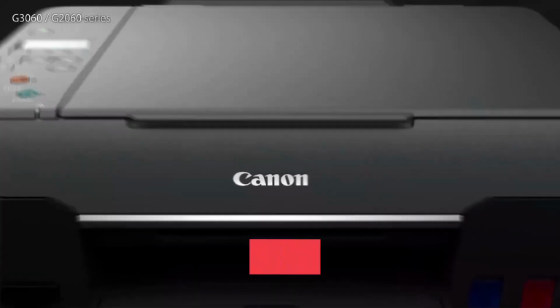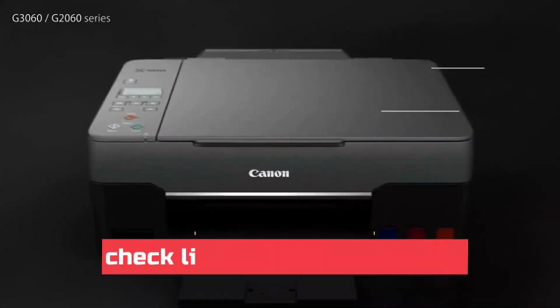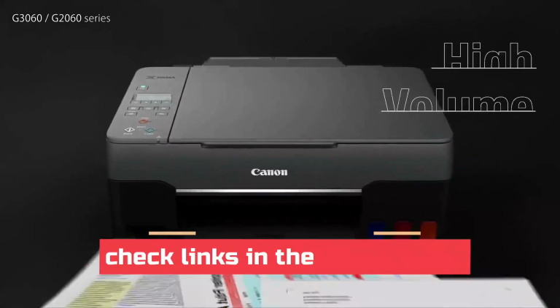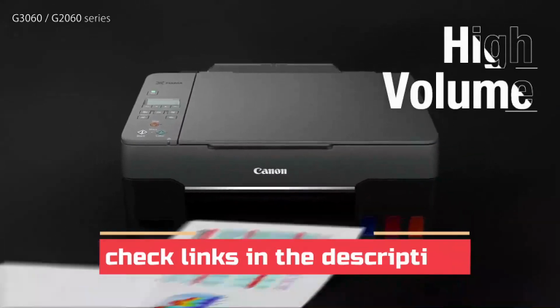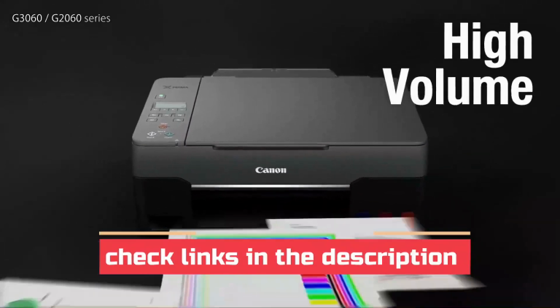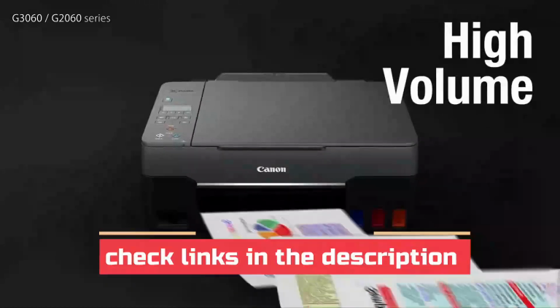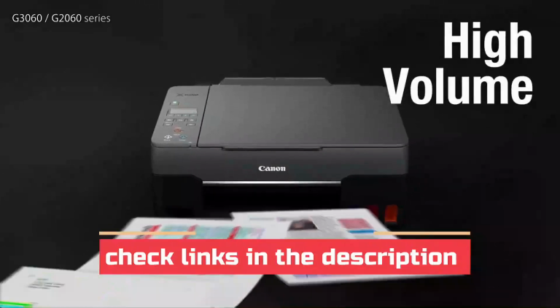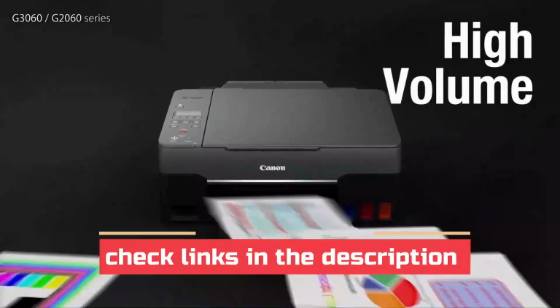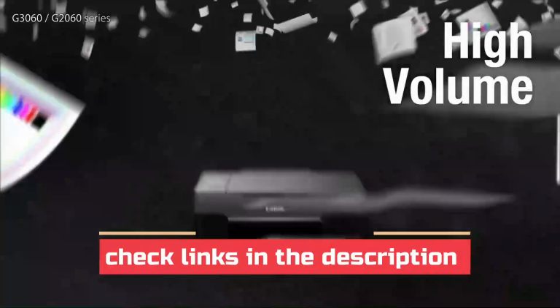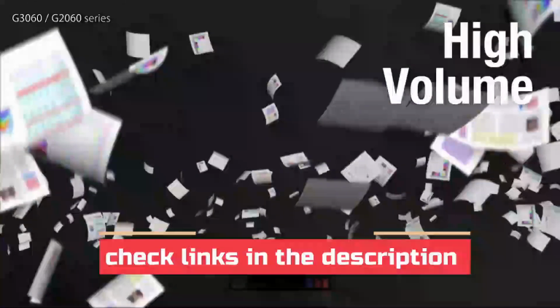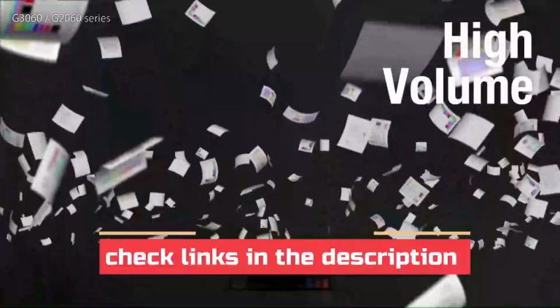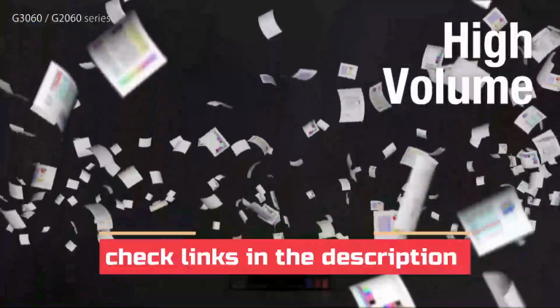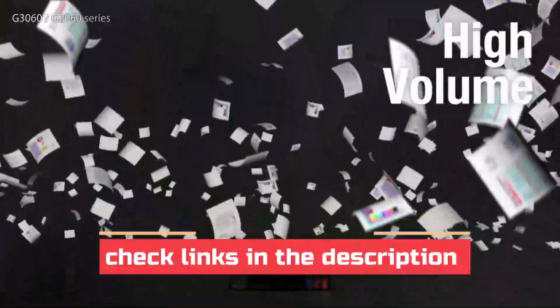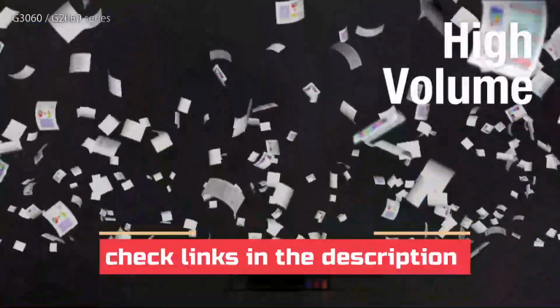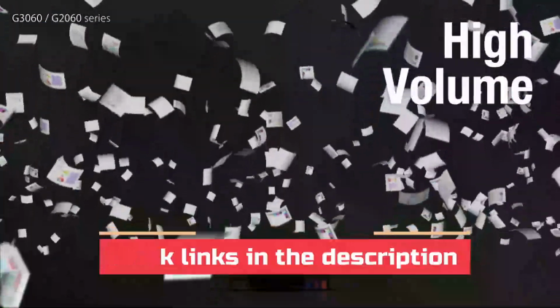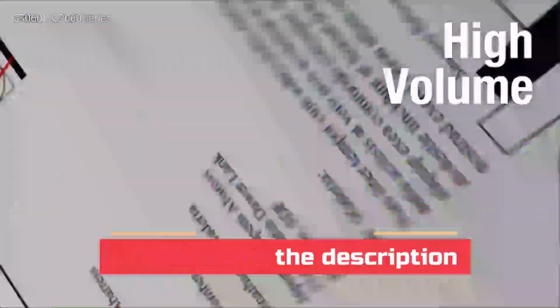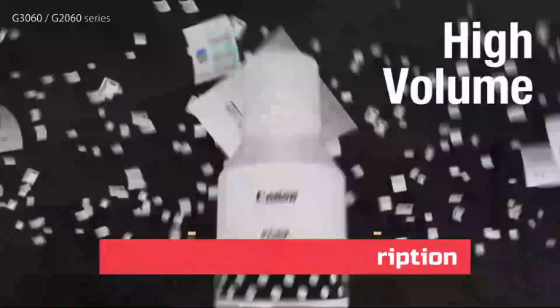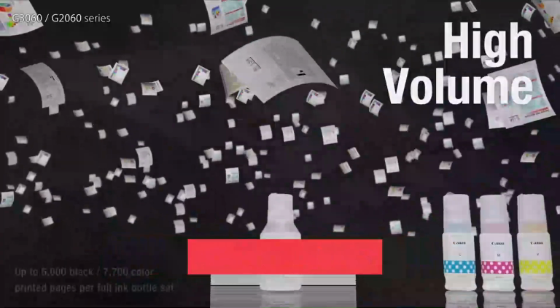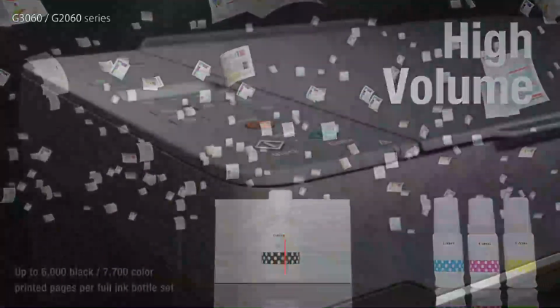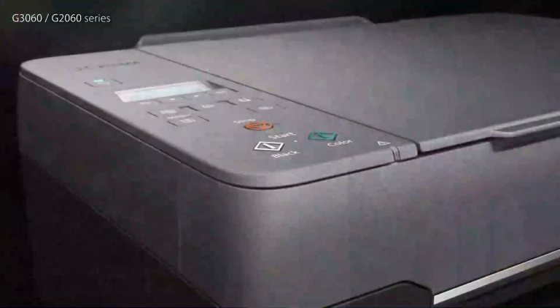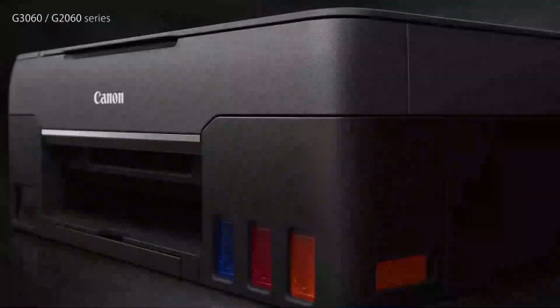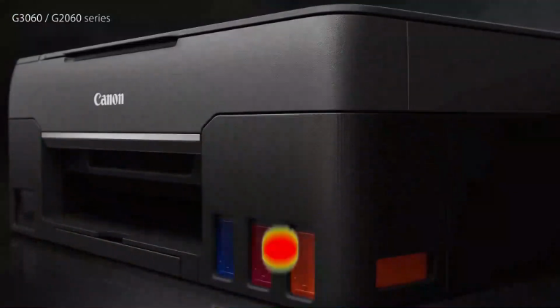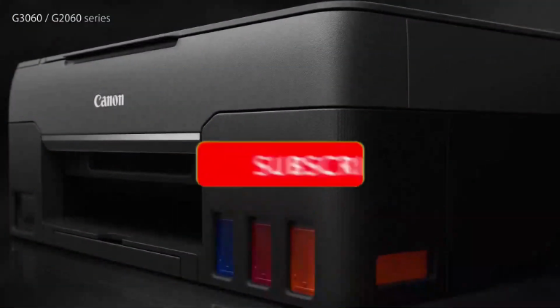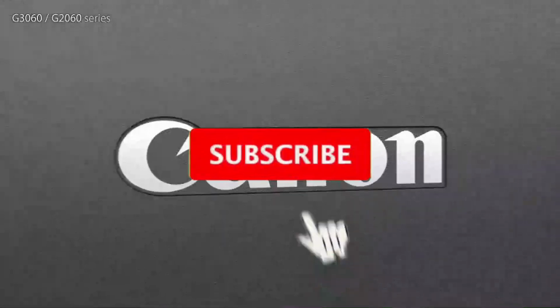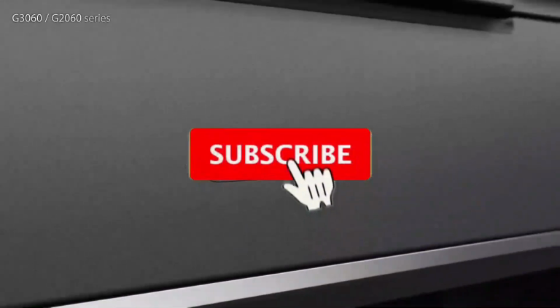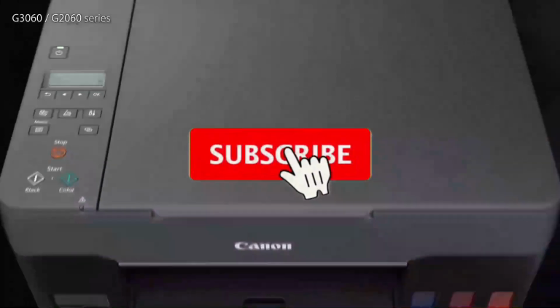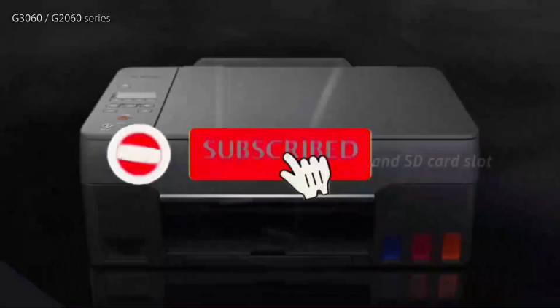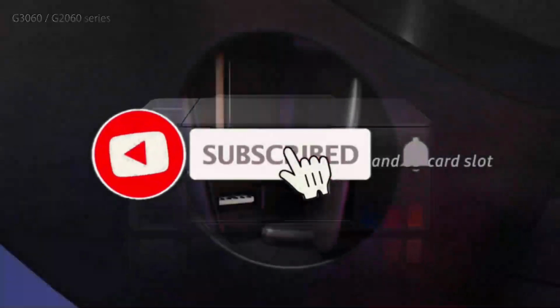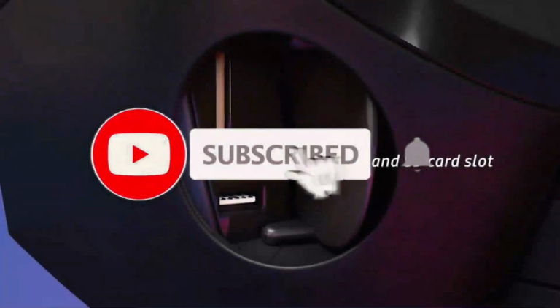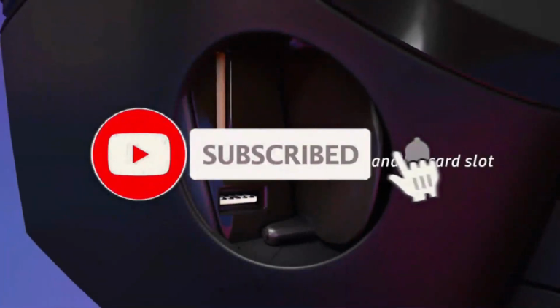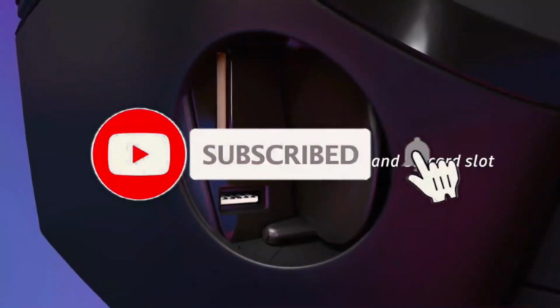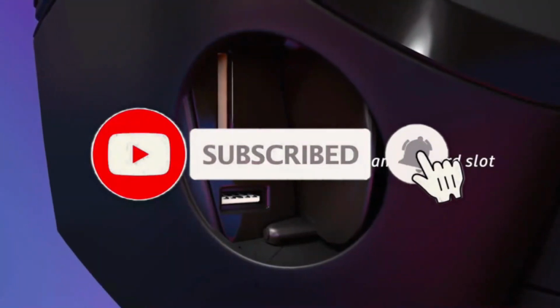Thanks for watching! For more details, follow the links given below in the description section. If you are new here, please subscribe to our channel and hit the bell icon.